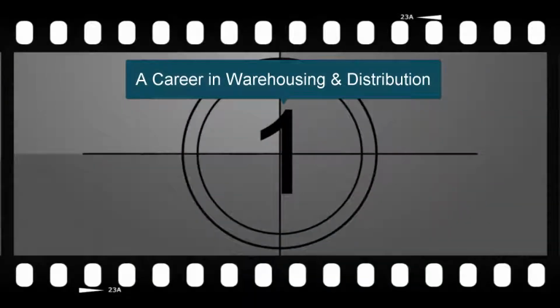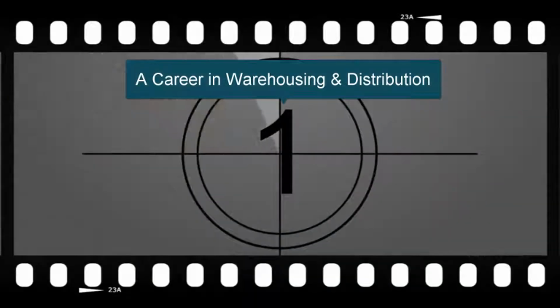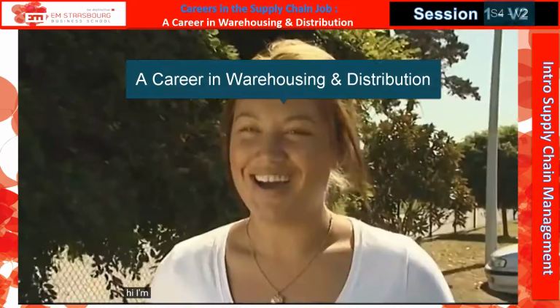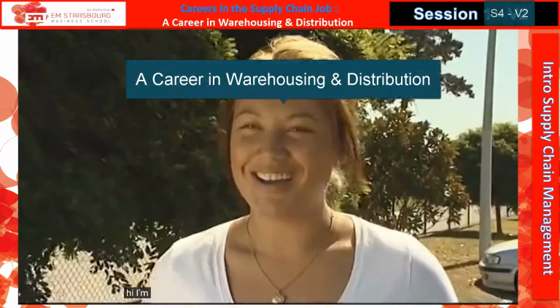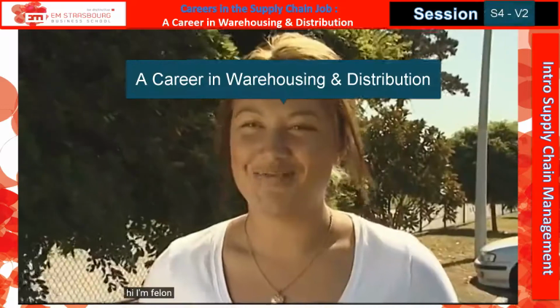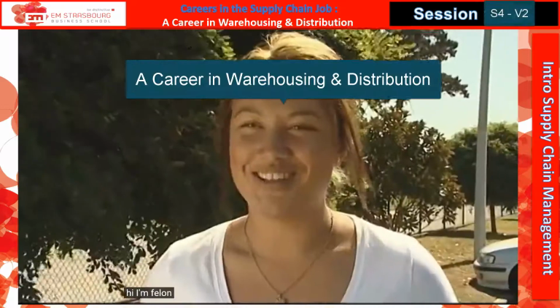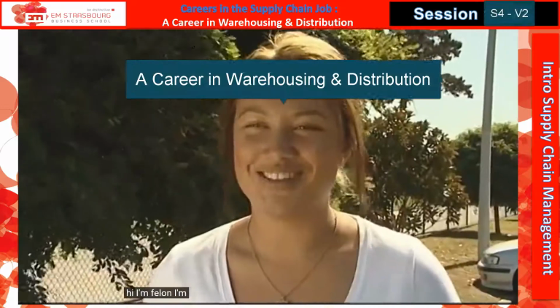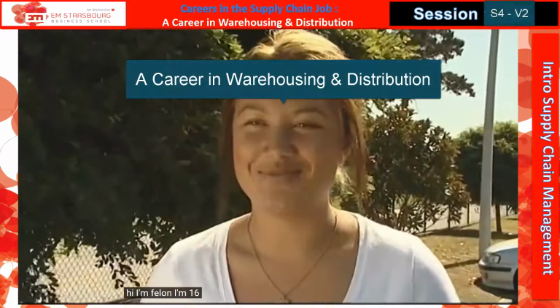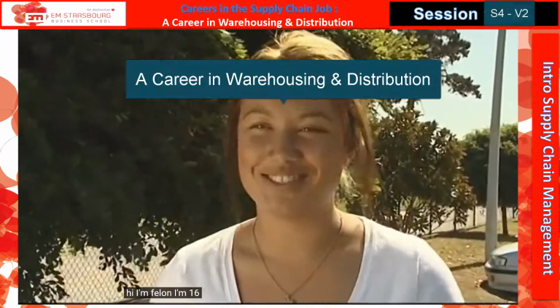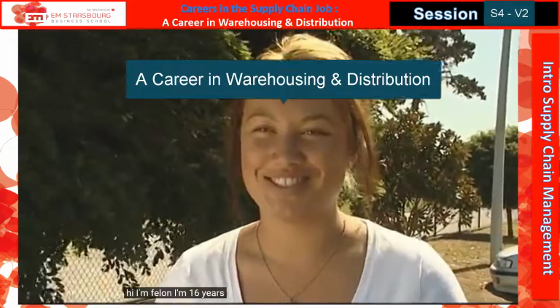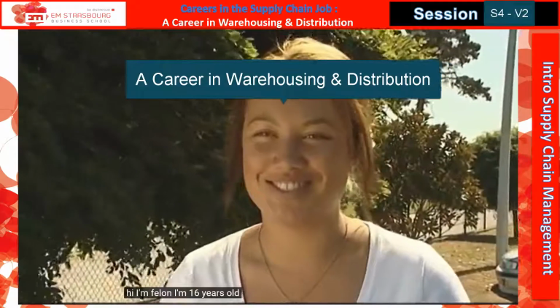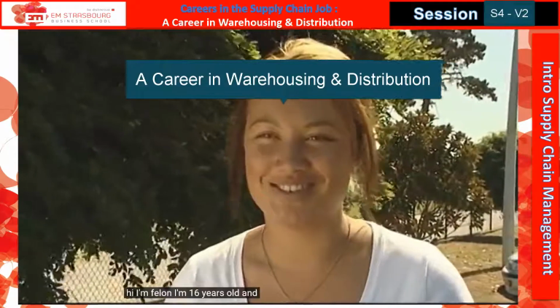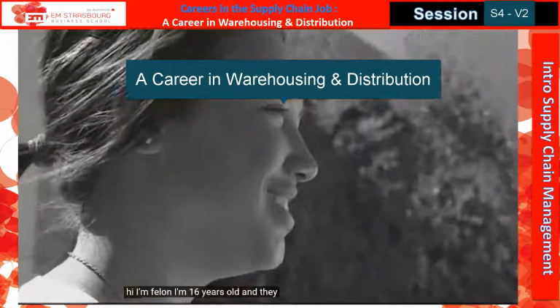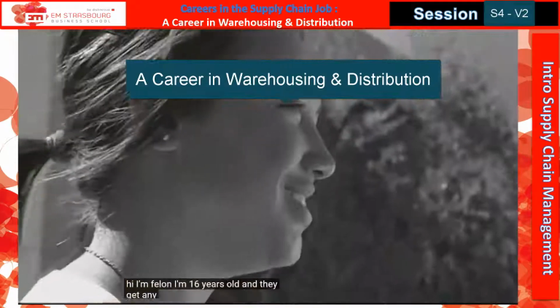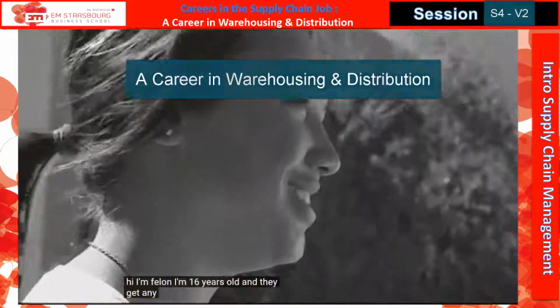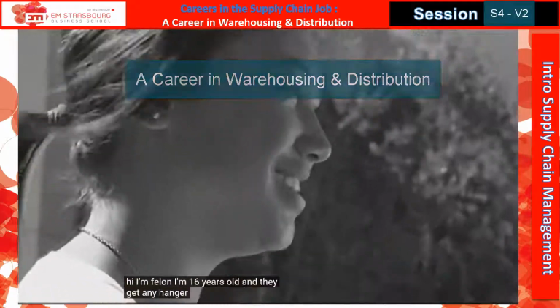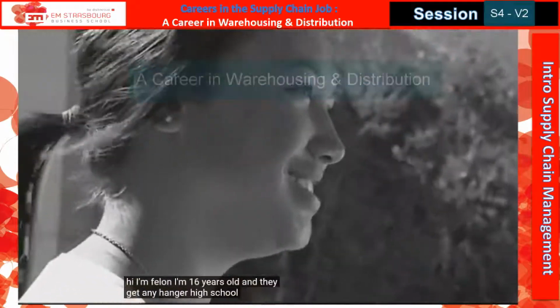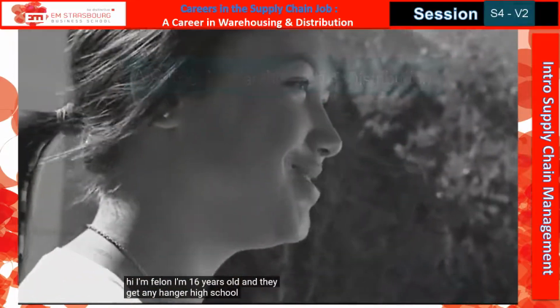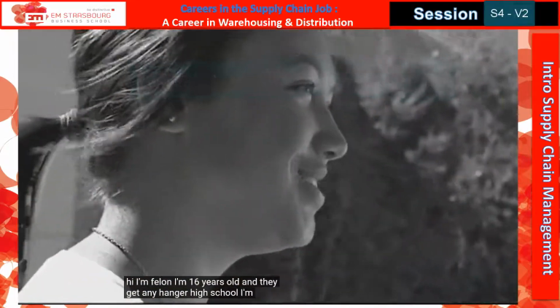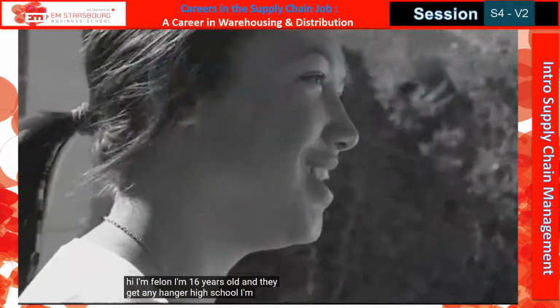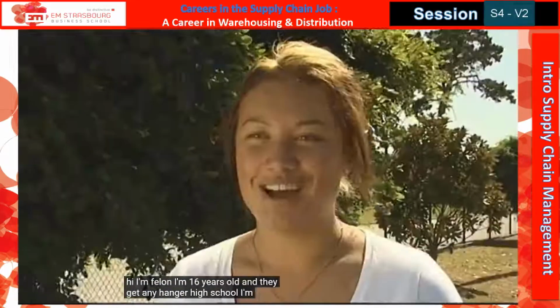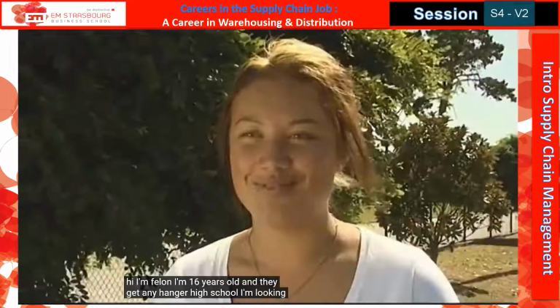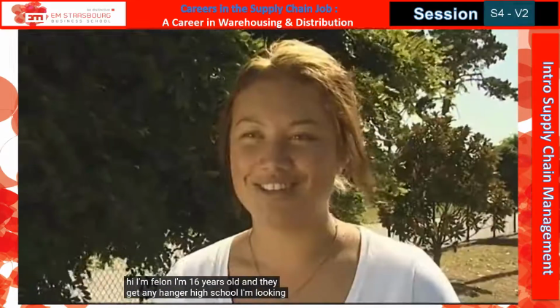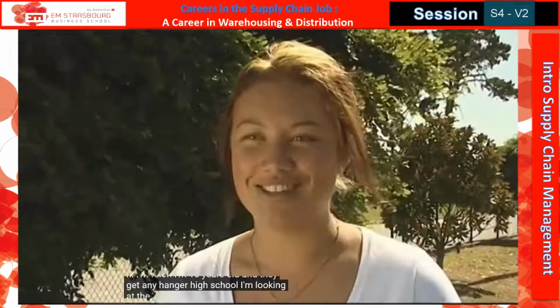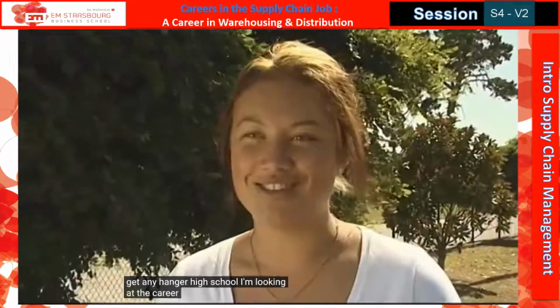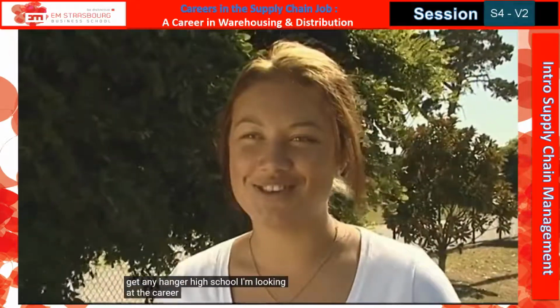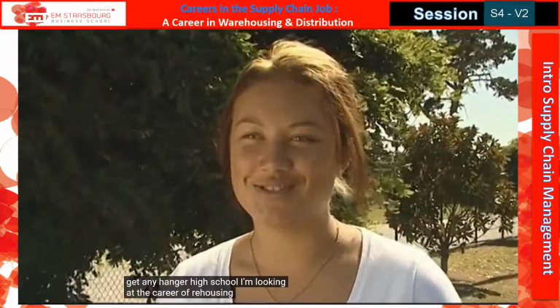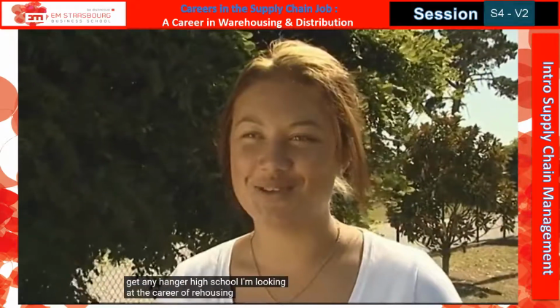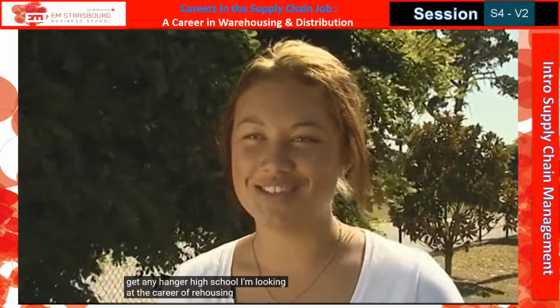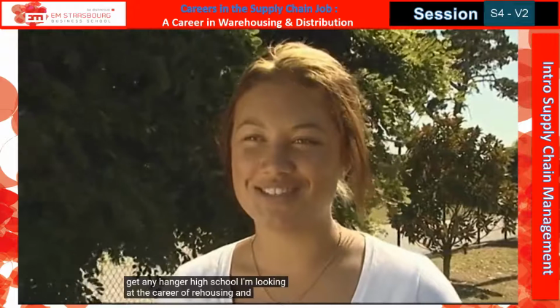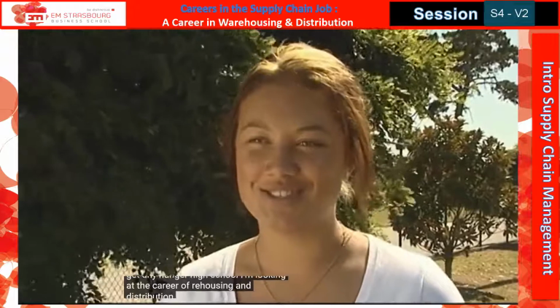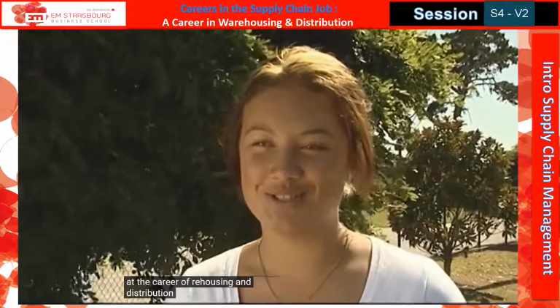Hi, I'm Fallon. I'm 16 years old and I go to Unhunga High School. I'm looking at the career of warehousing and distribution.